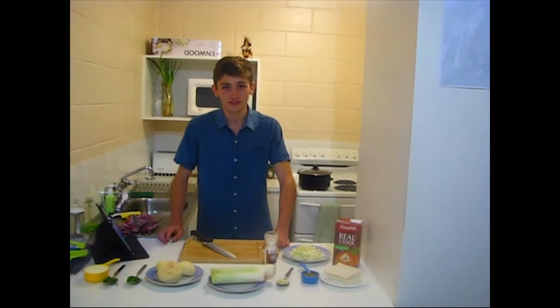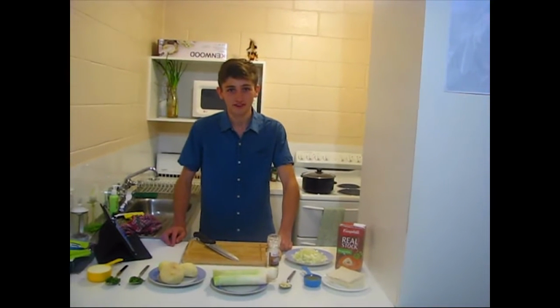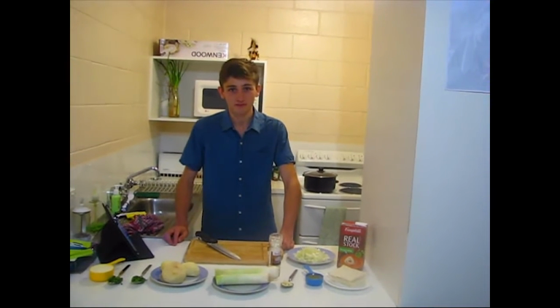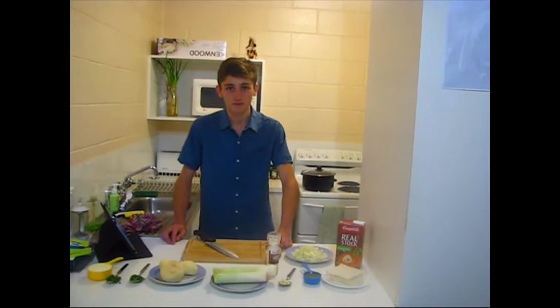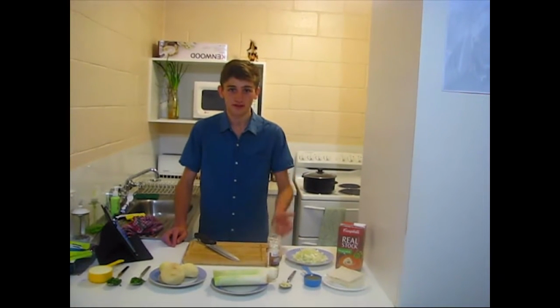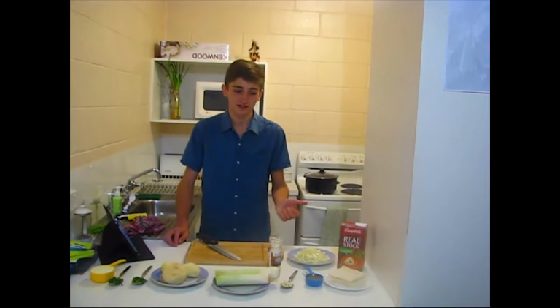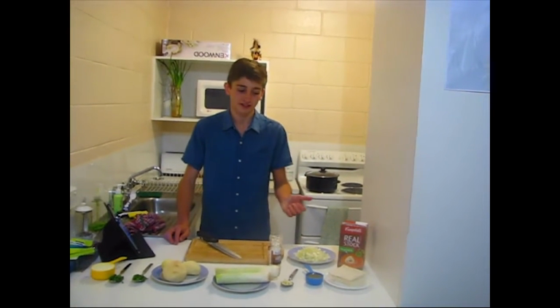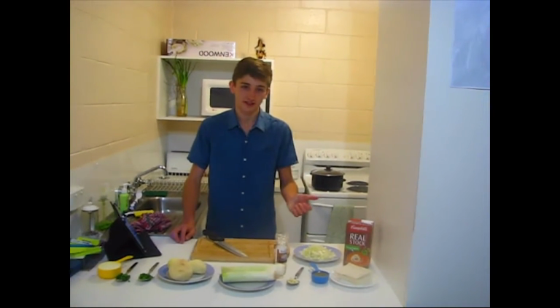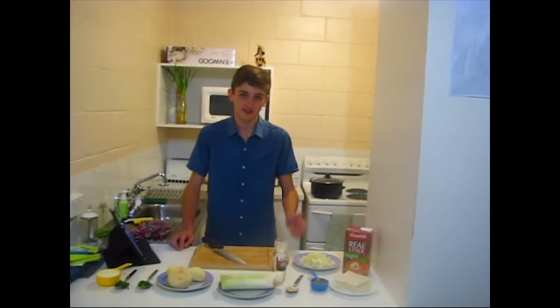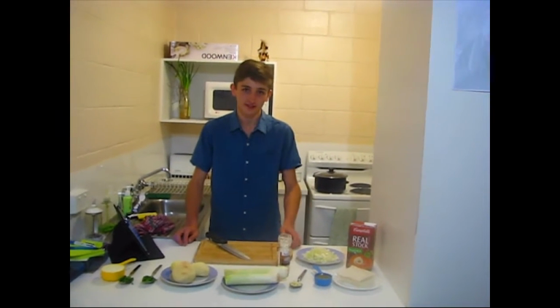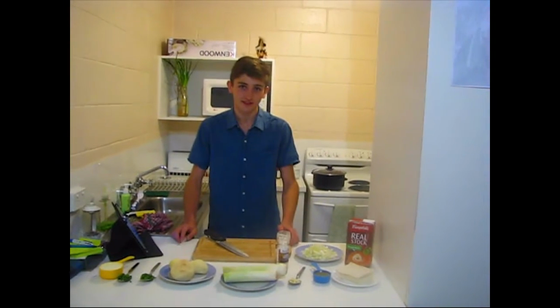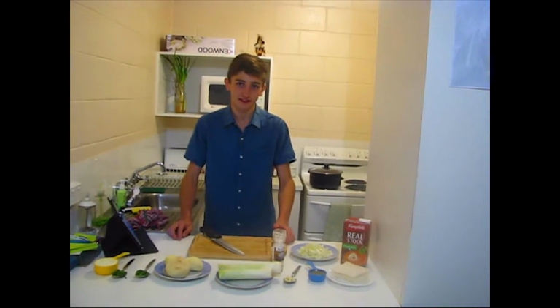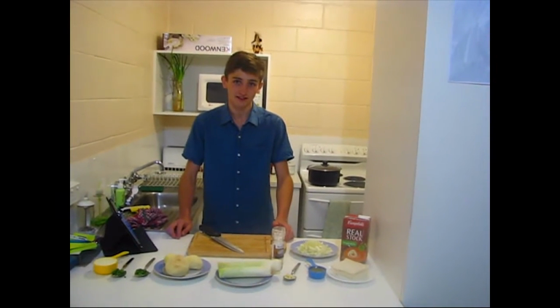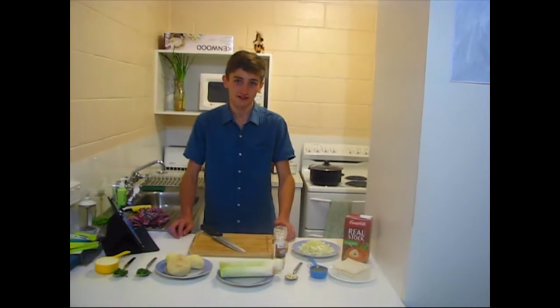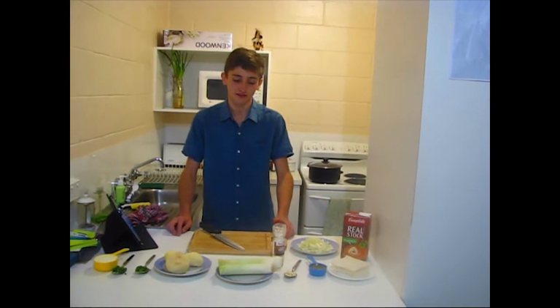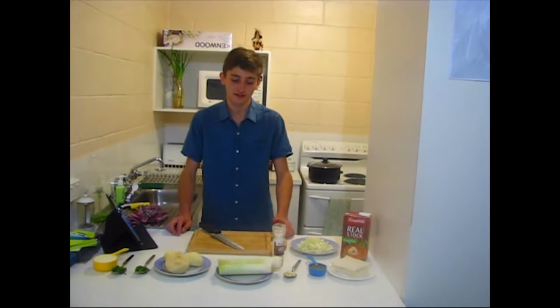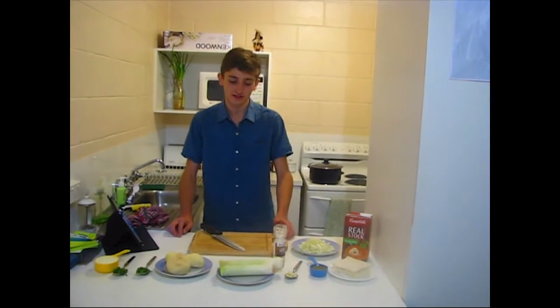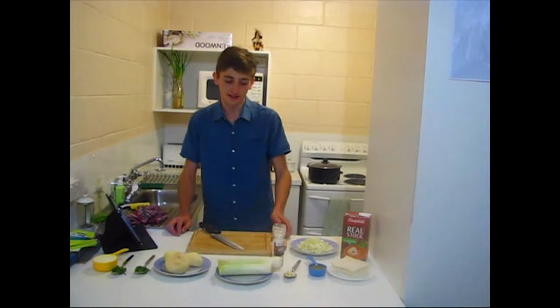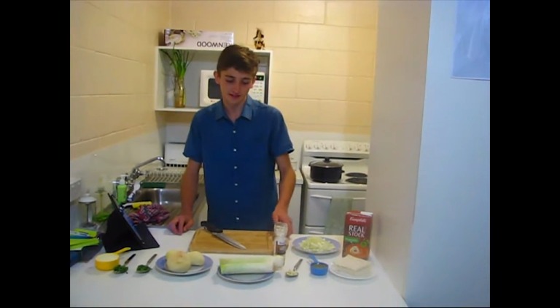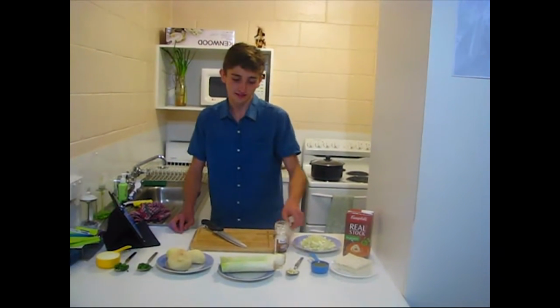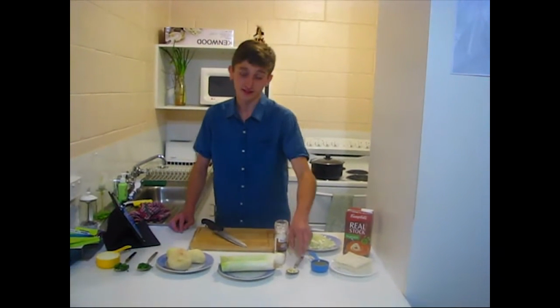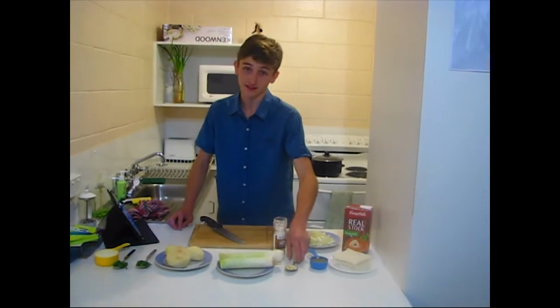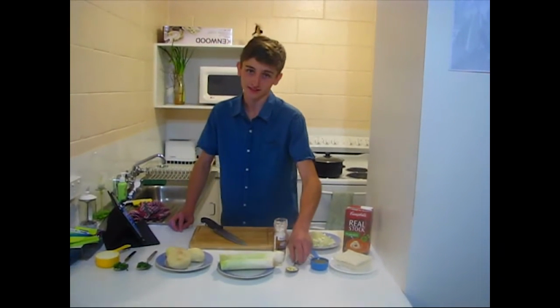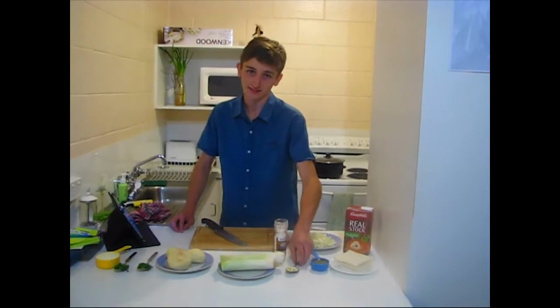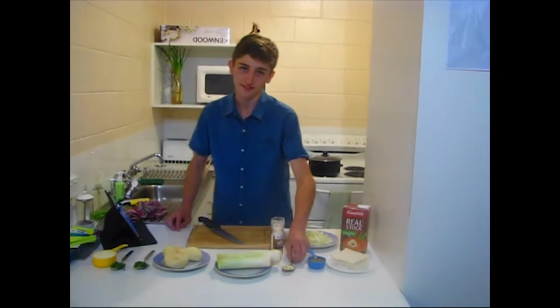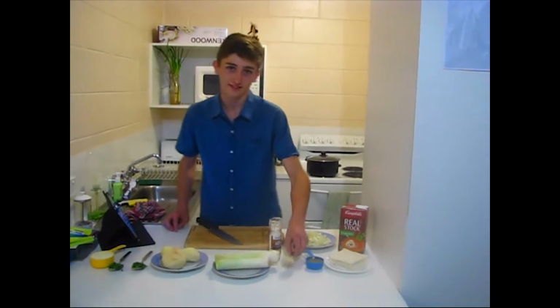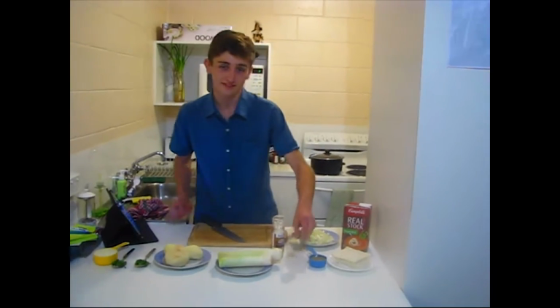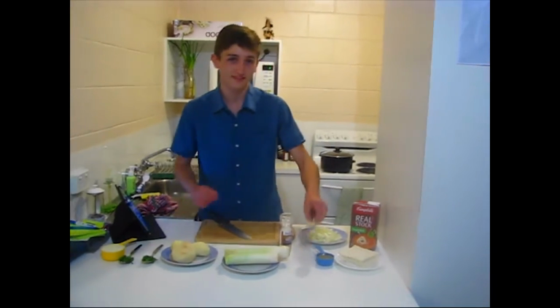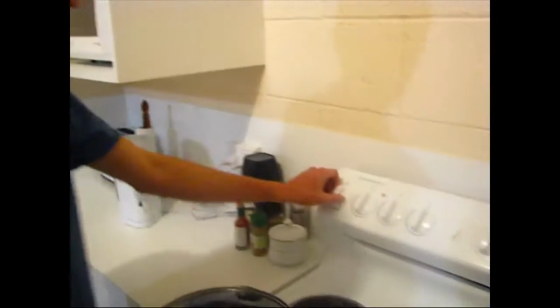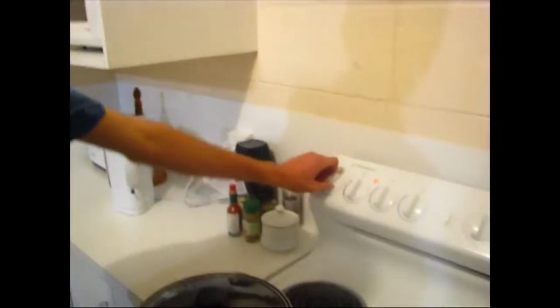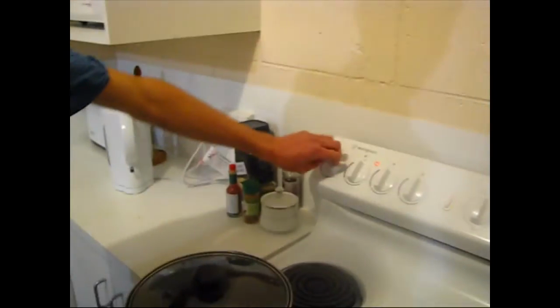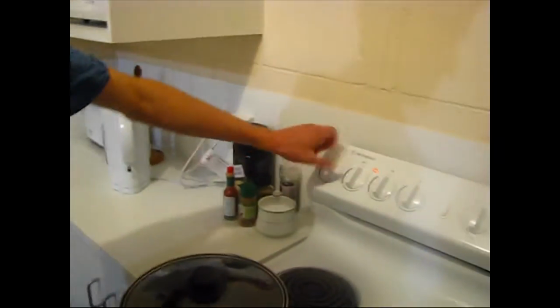First step, we're going to chuck in the onions and our olive oil and garlic. Turn up the heat.